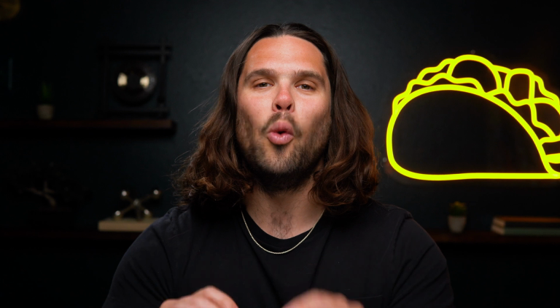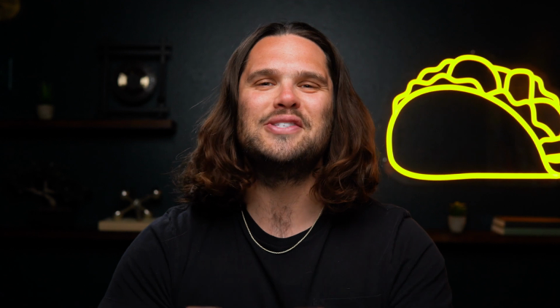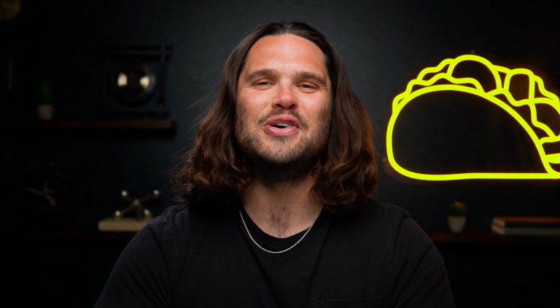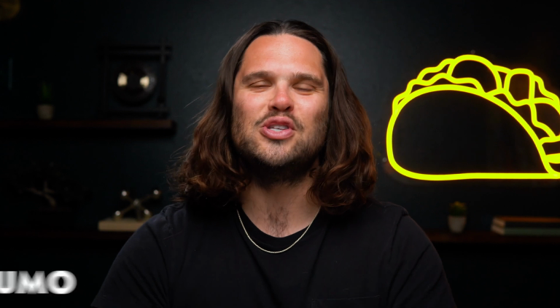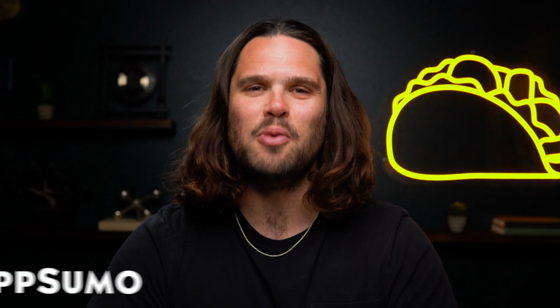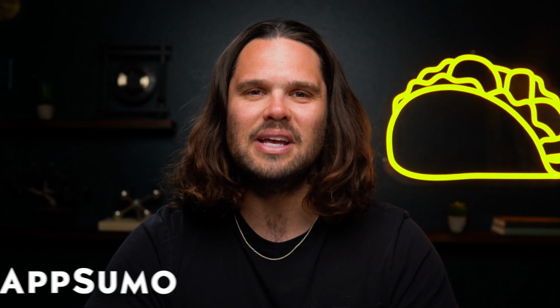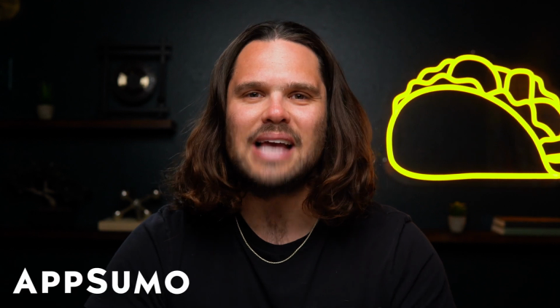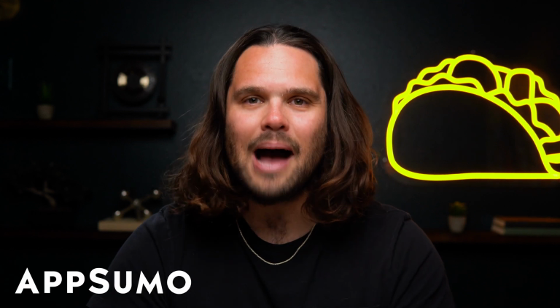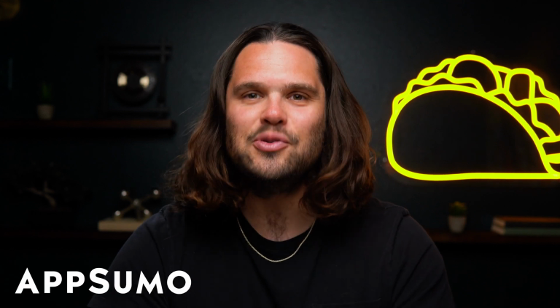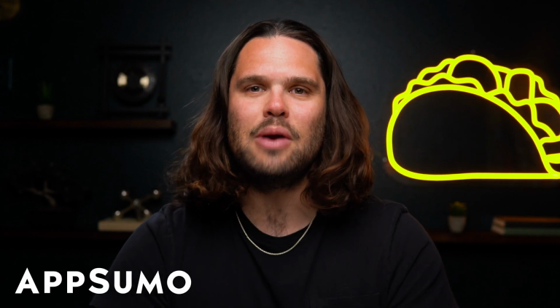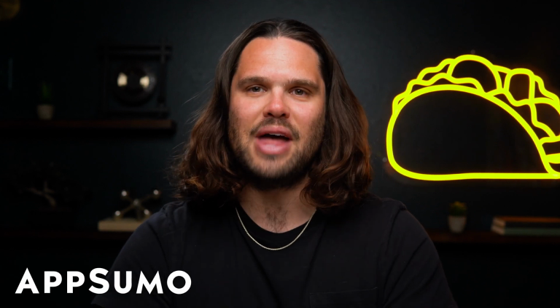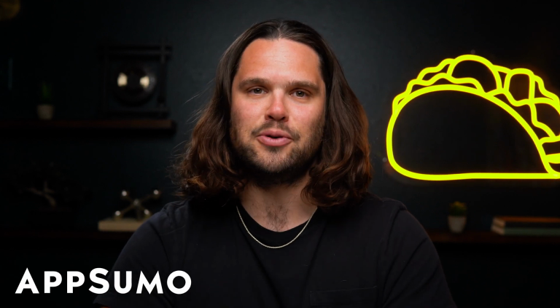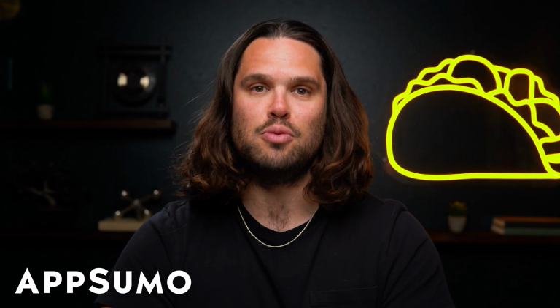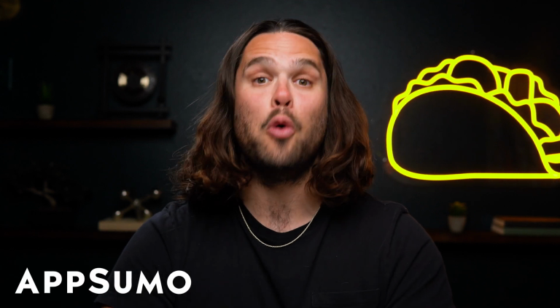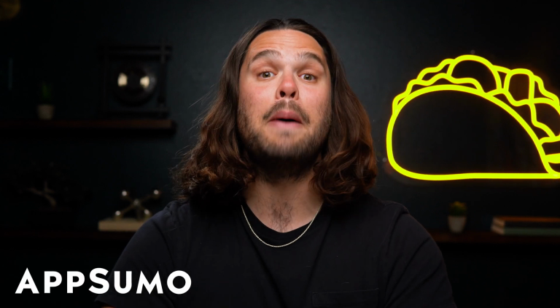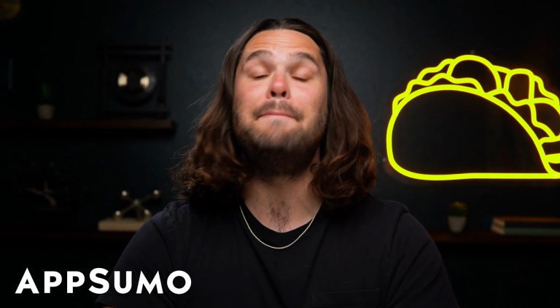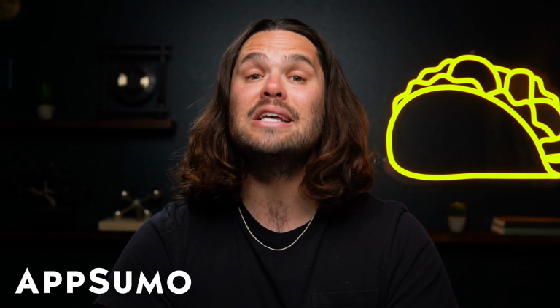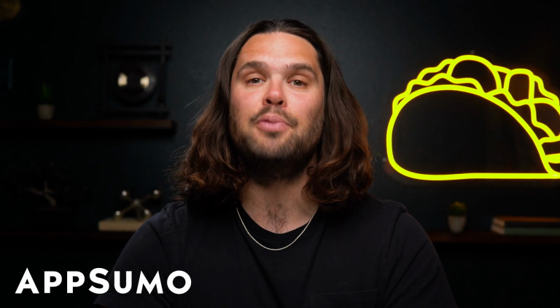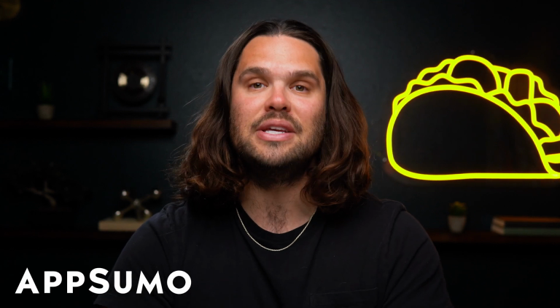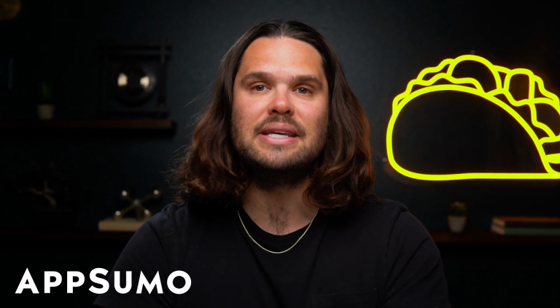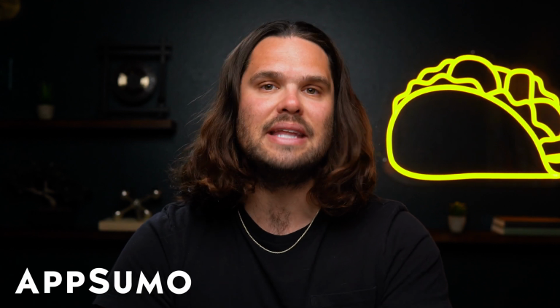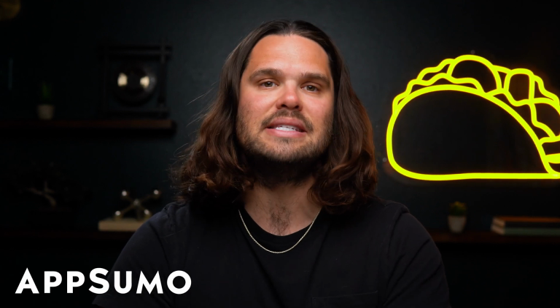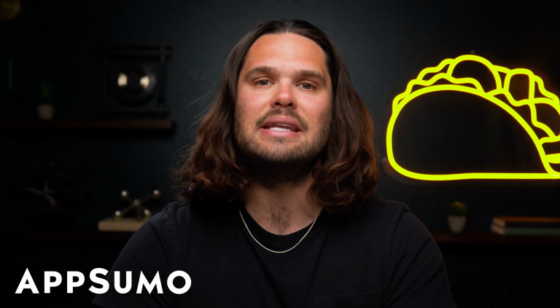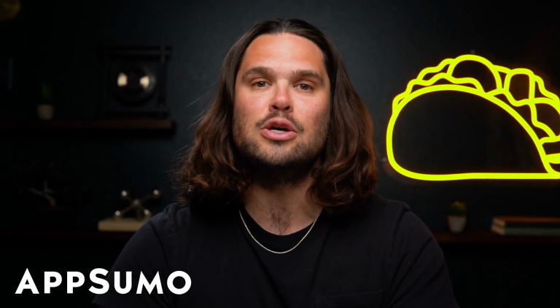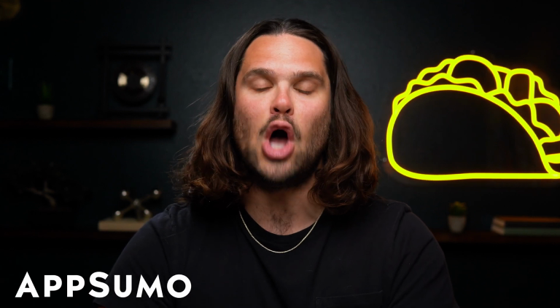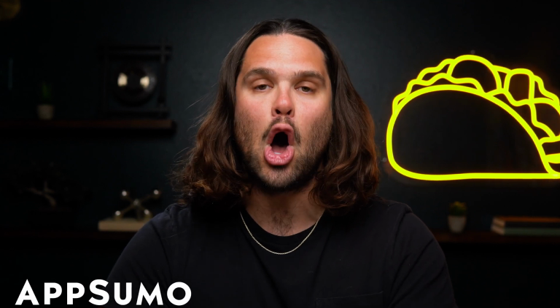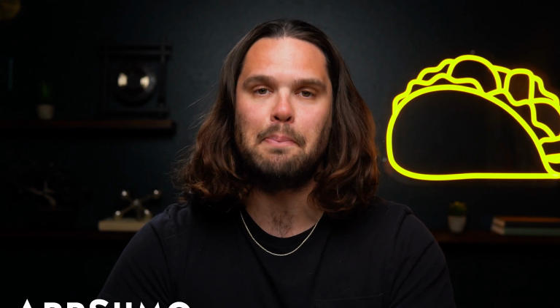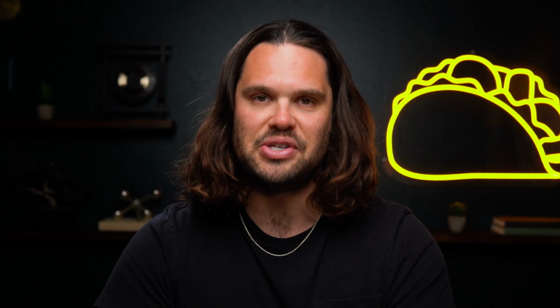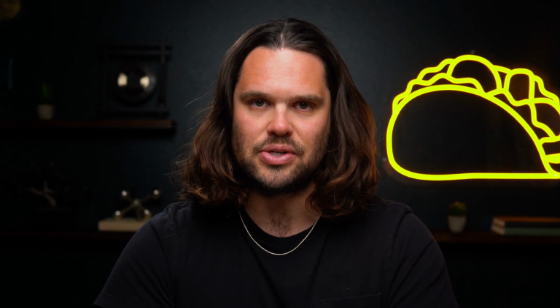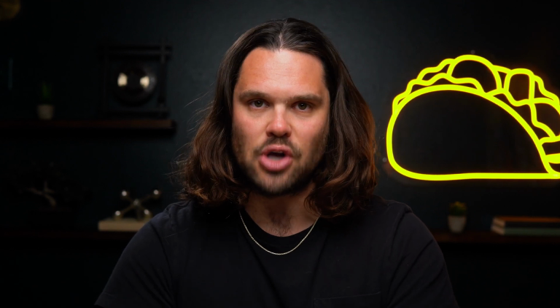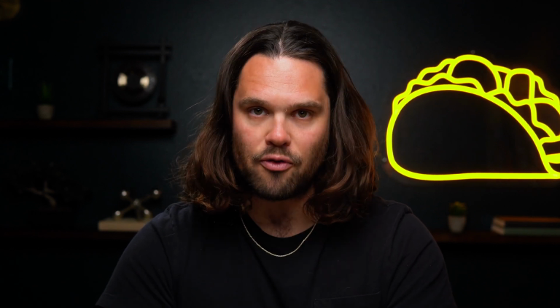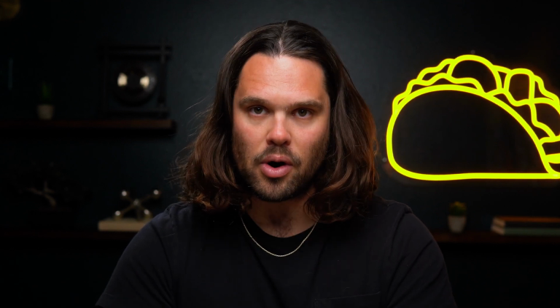What's good, Sumo-lings? I'm Jay with AppSumo, the best place to get insane deals on business software.